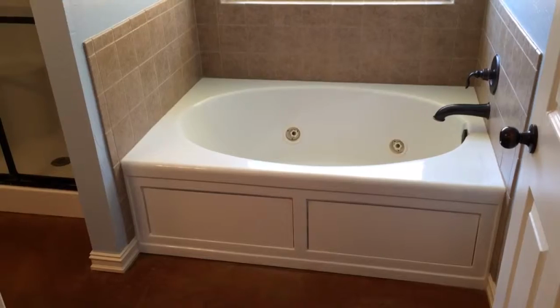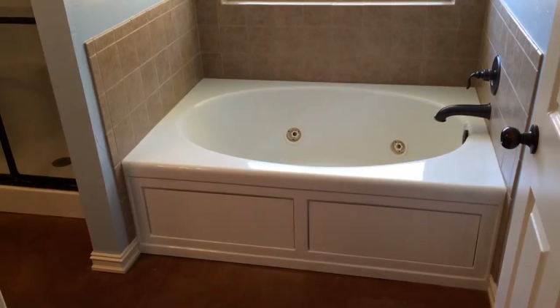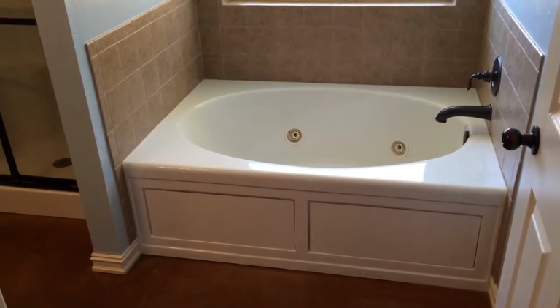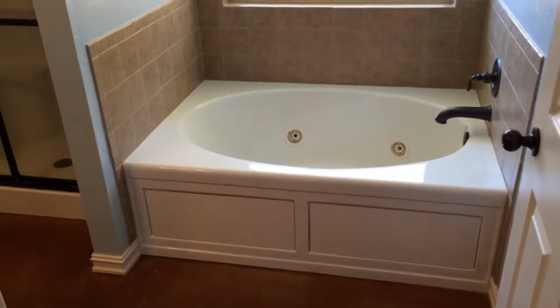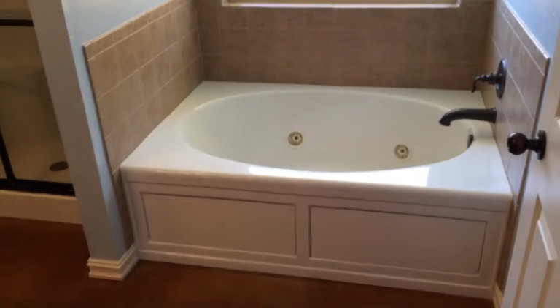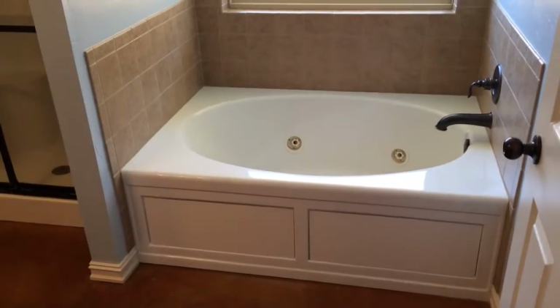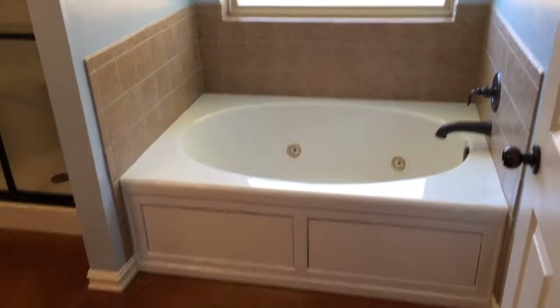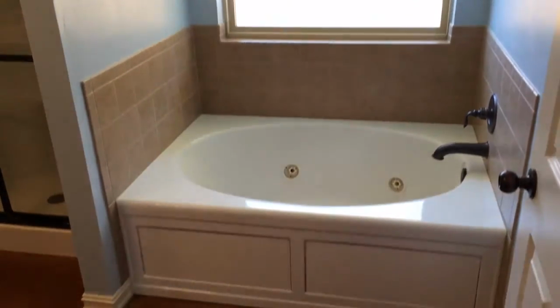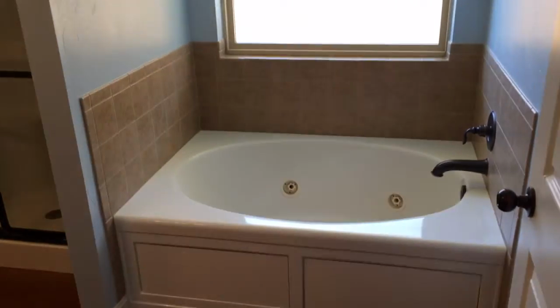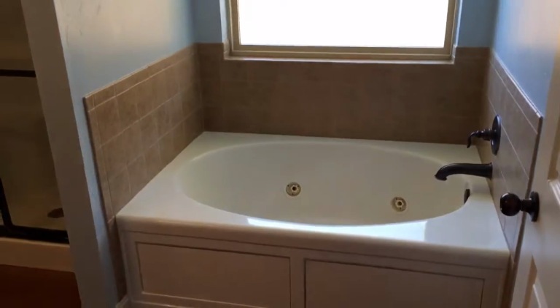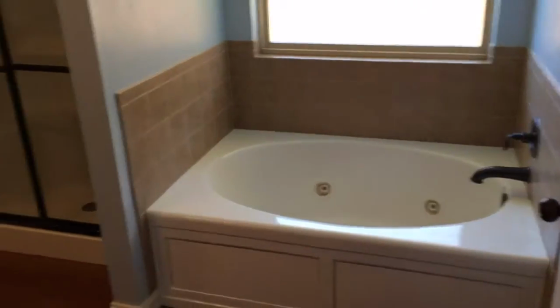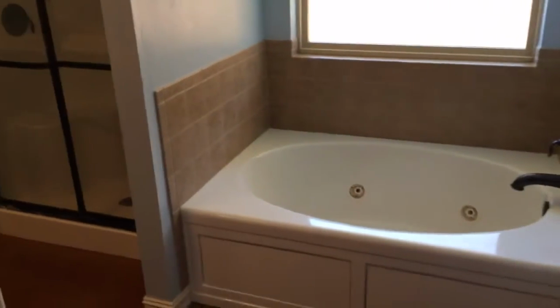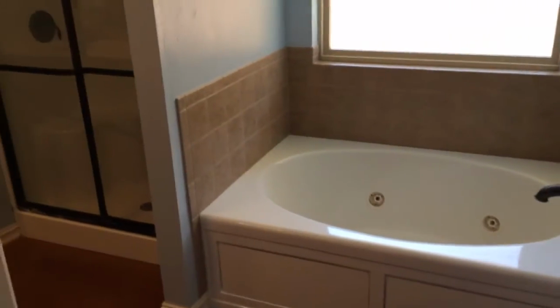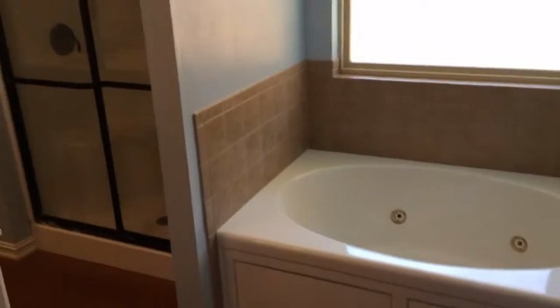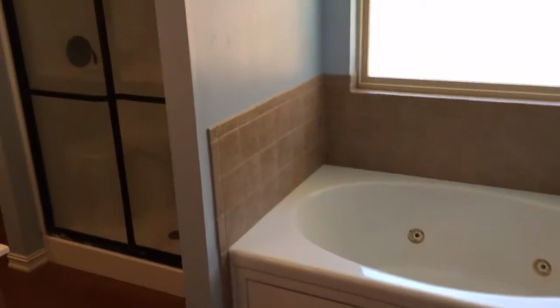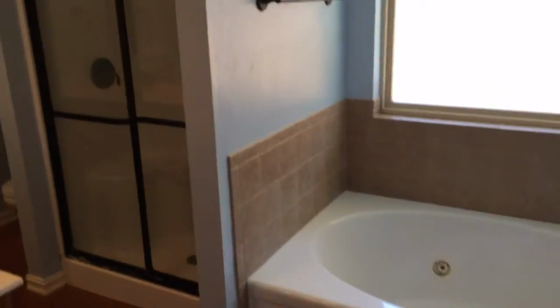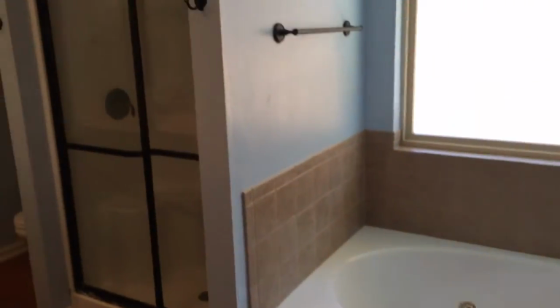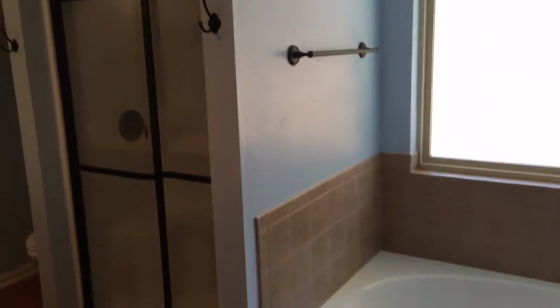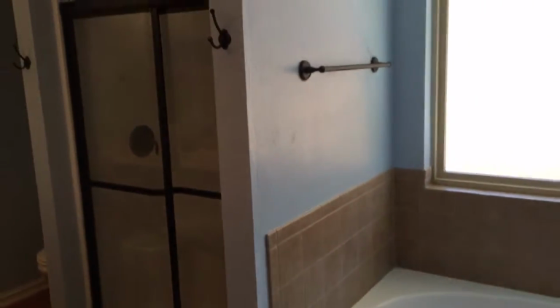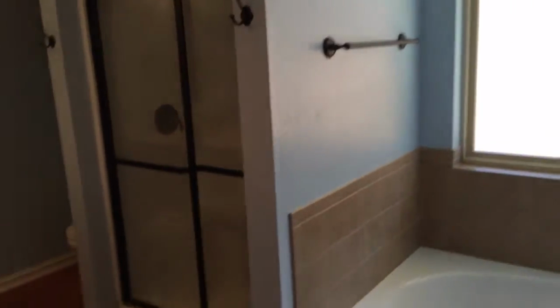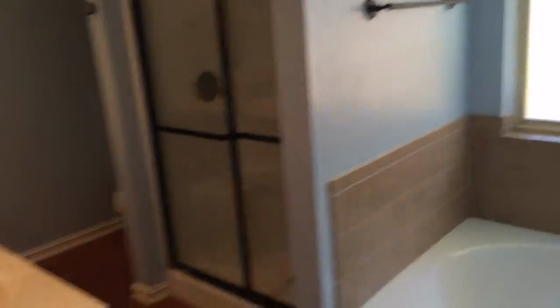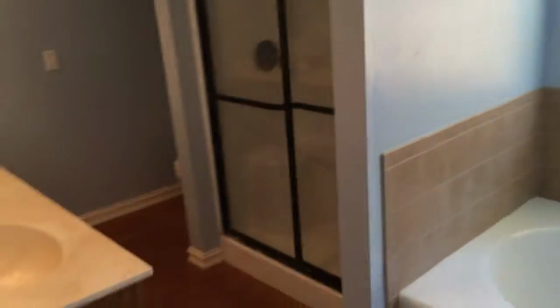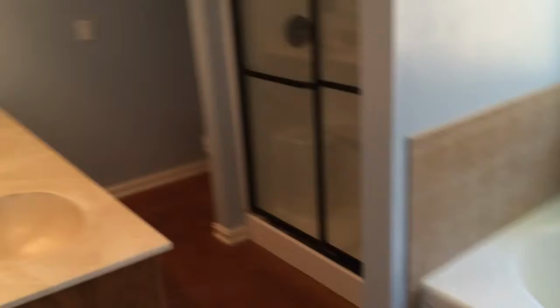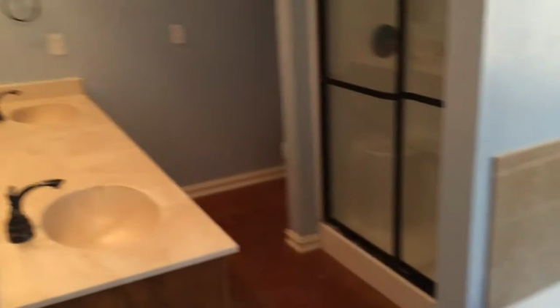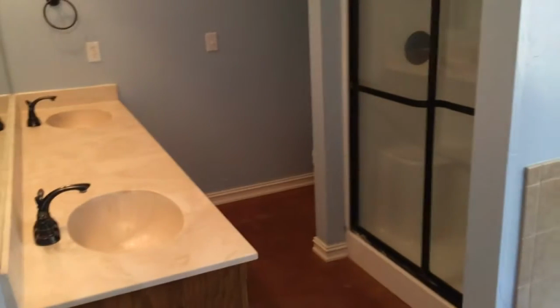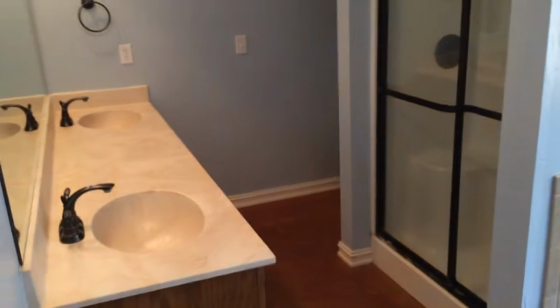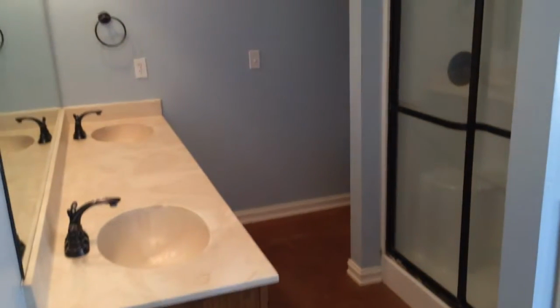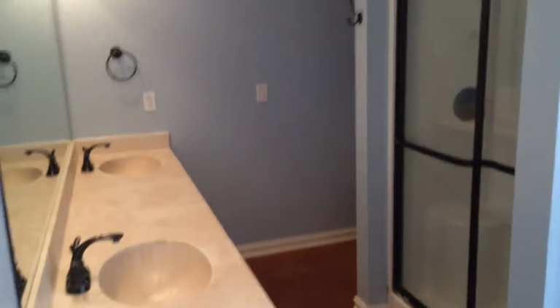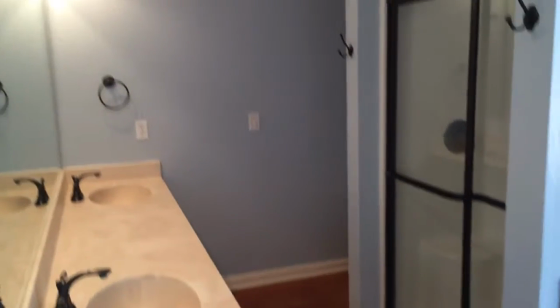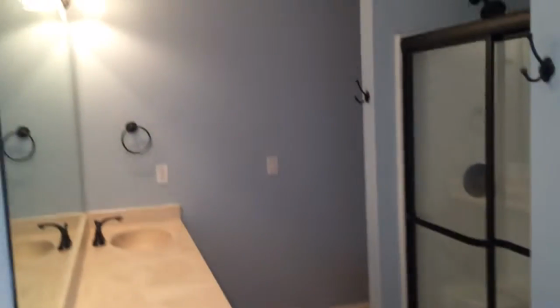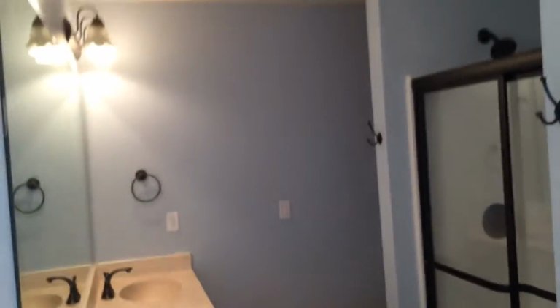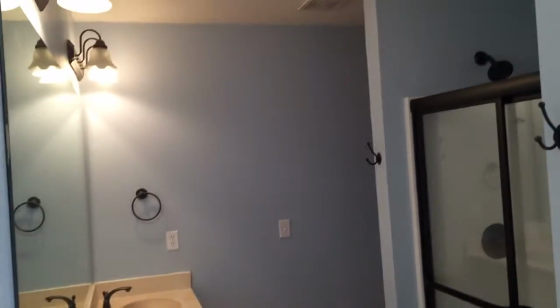The master bath includes a jetted tub, separate shower, and double sink vanity.